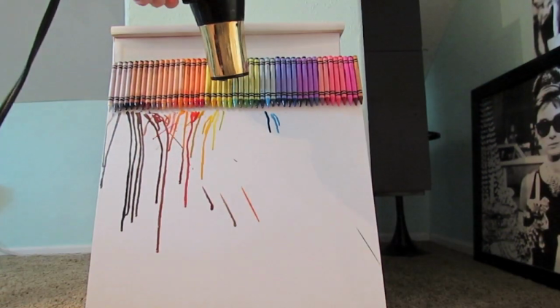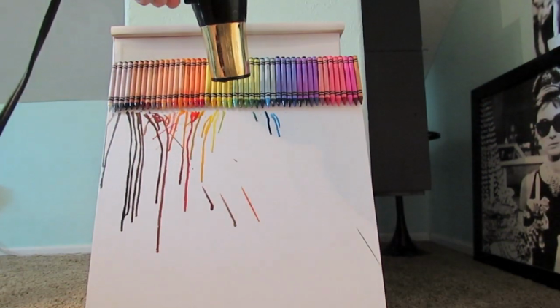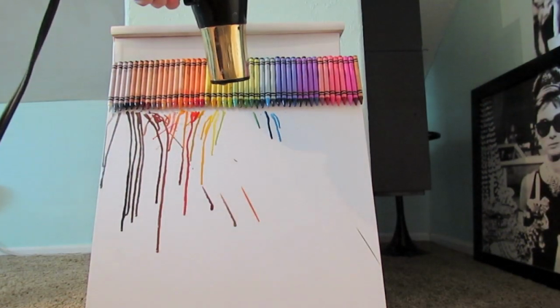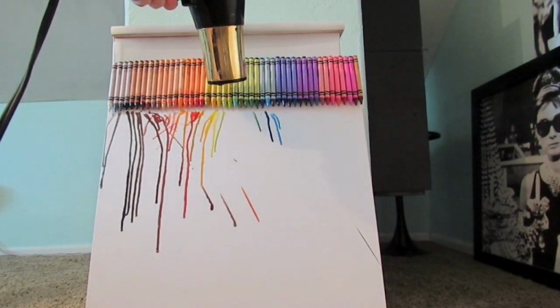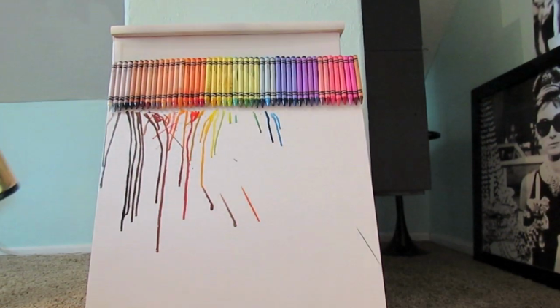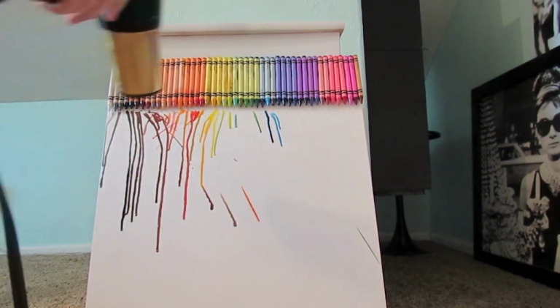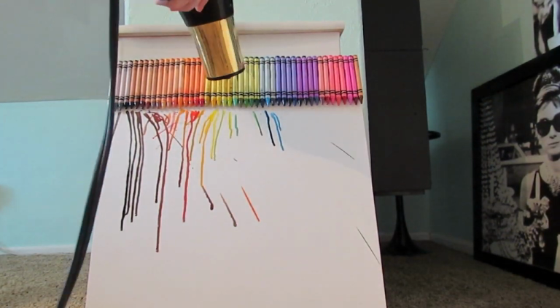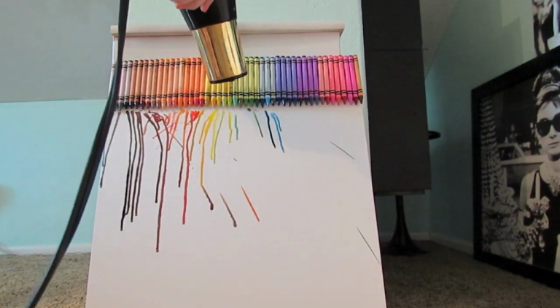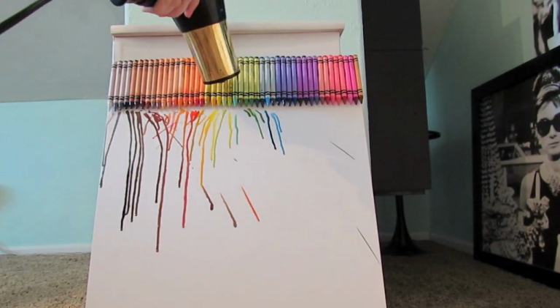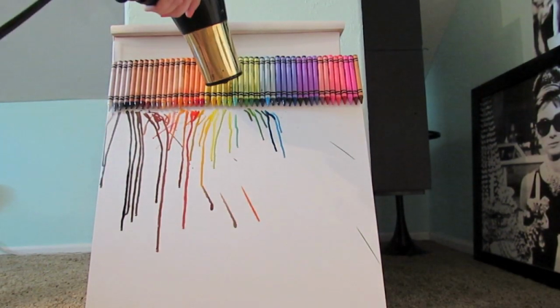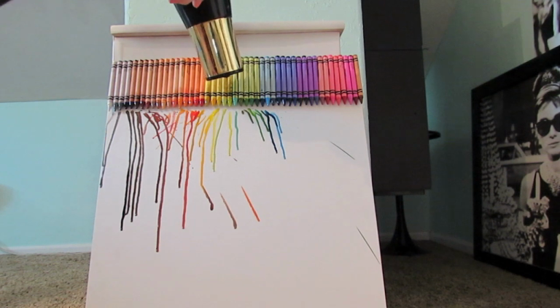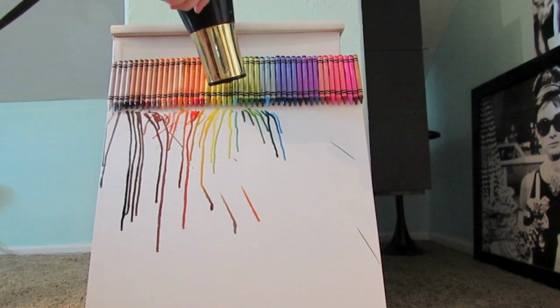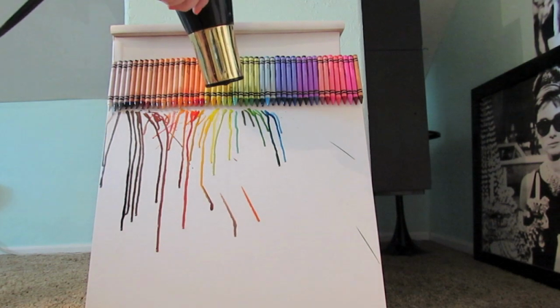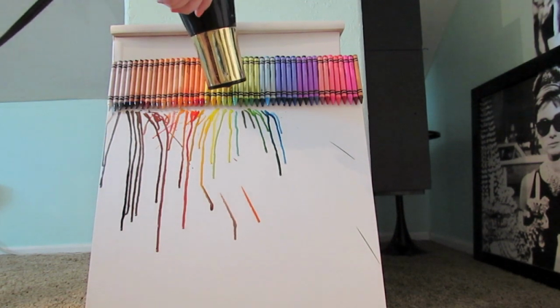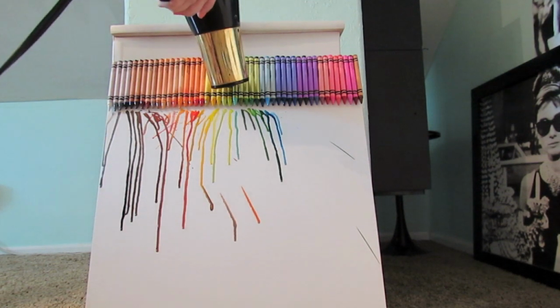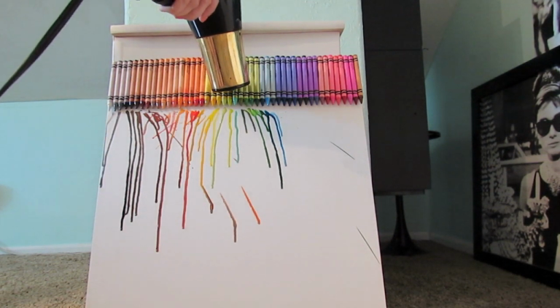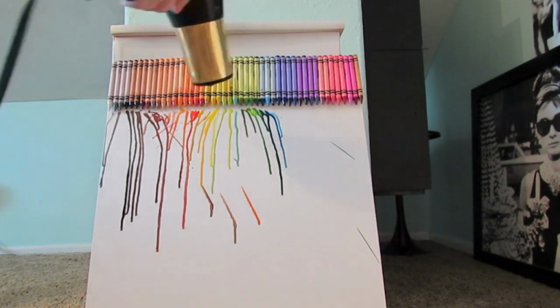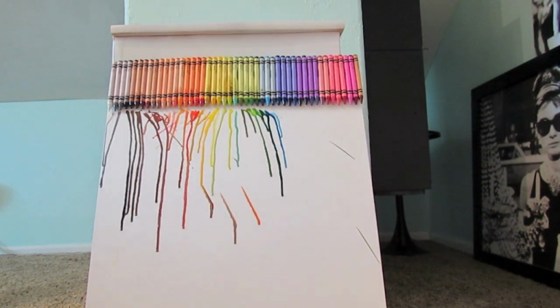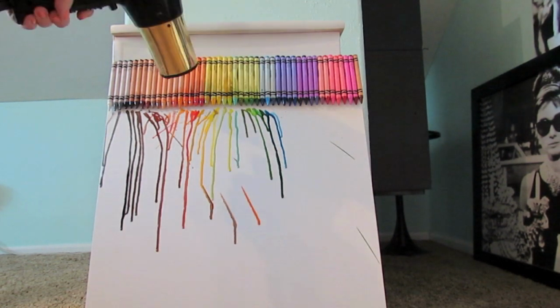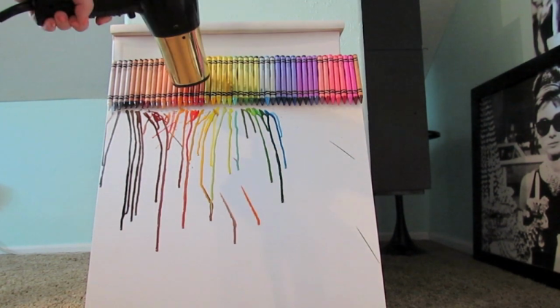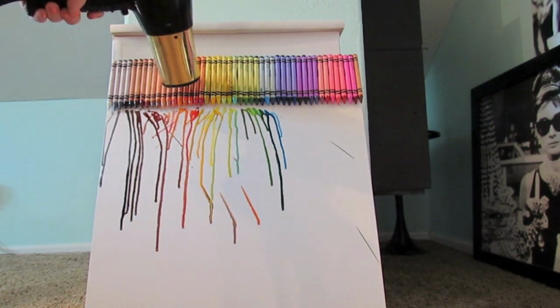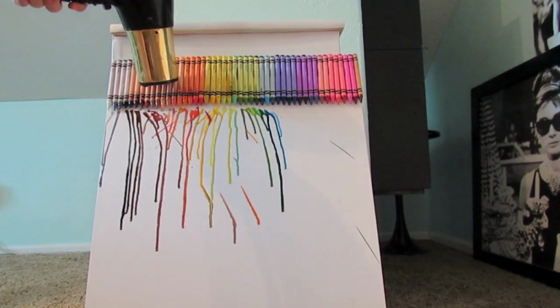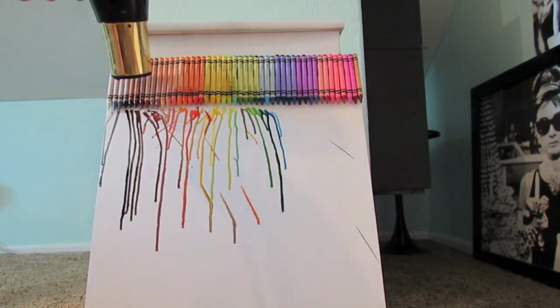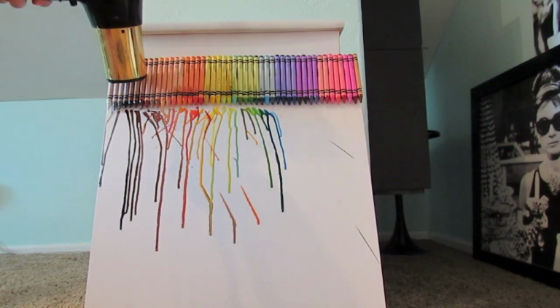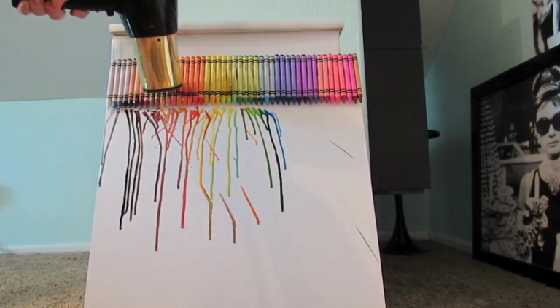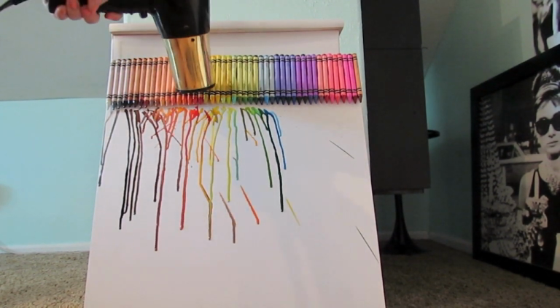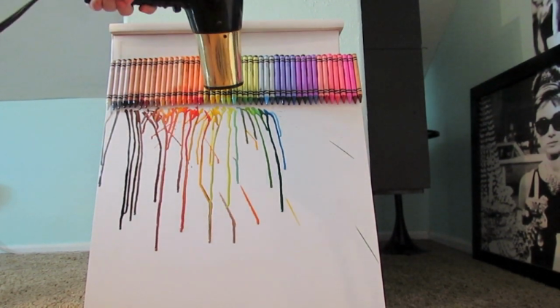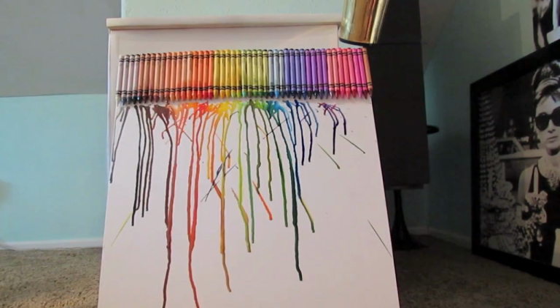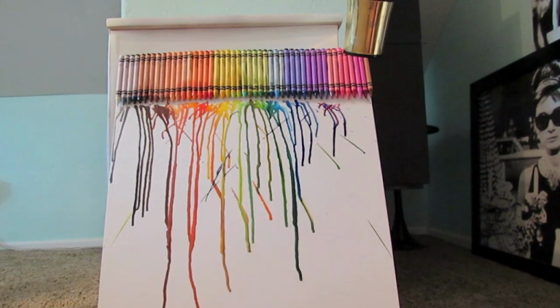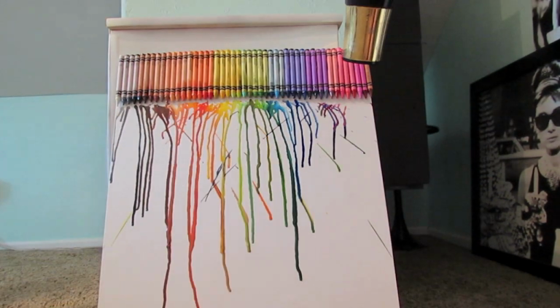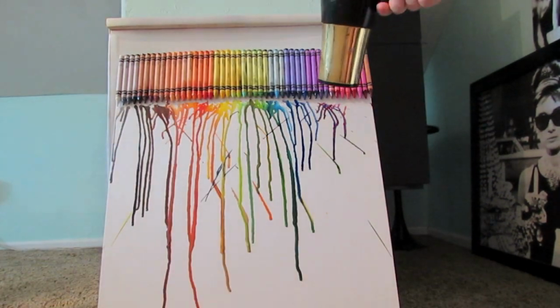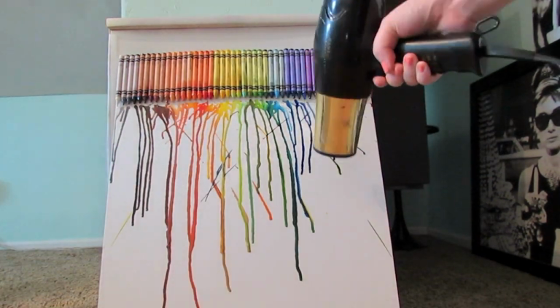What you want to do is just keep melting the wax of the crayons until you get your desired effect.